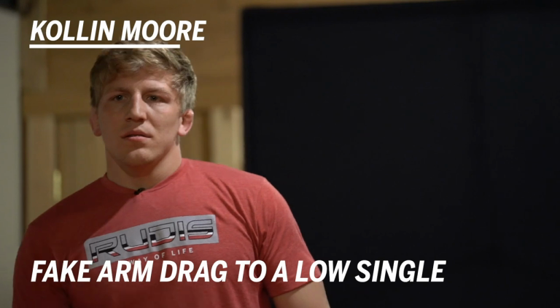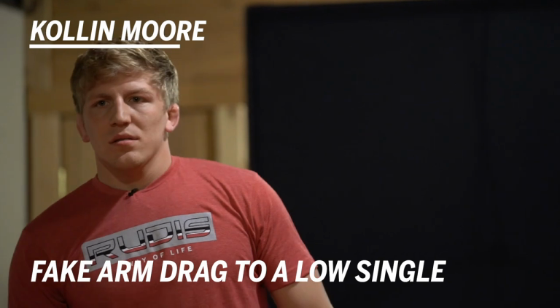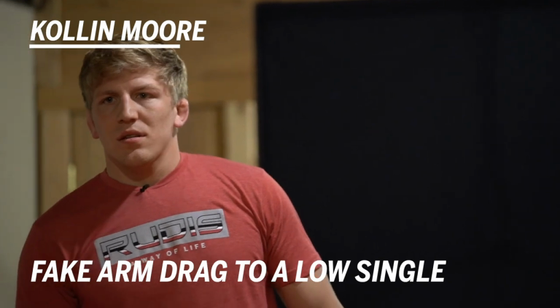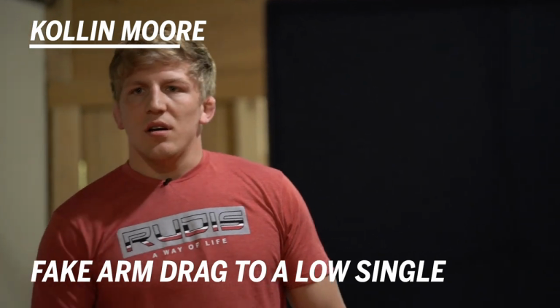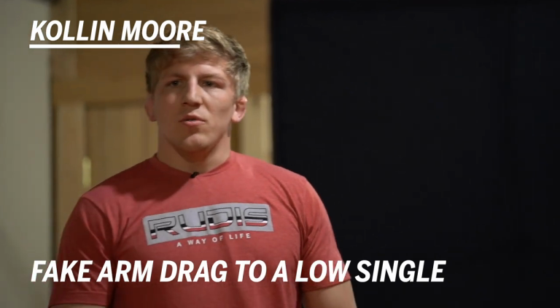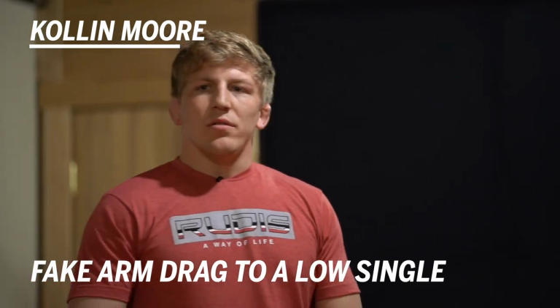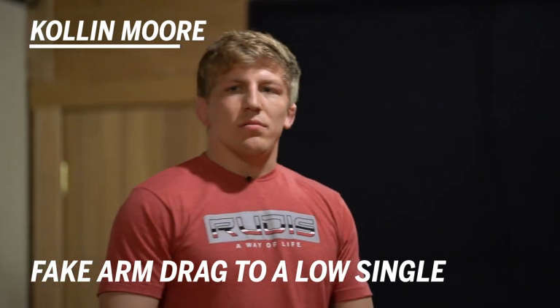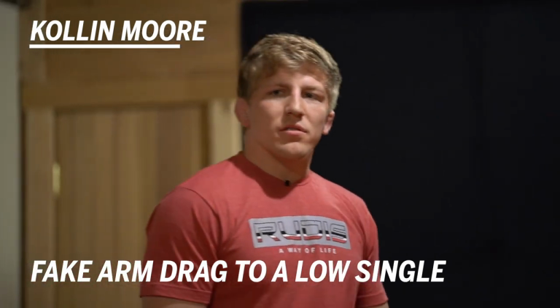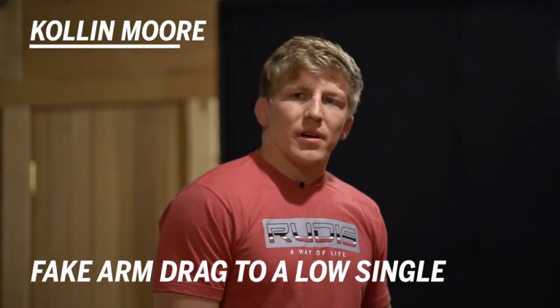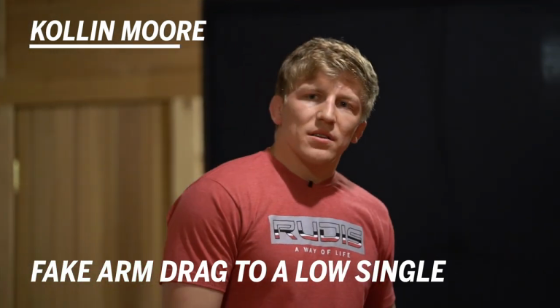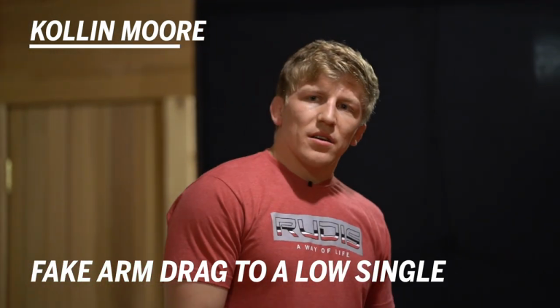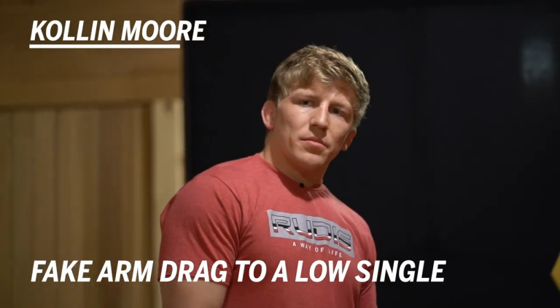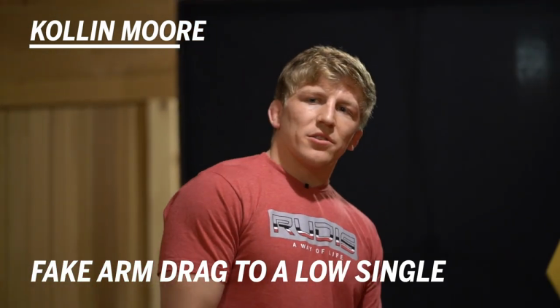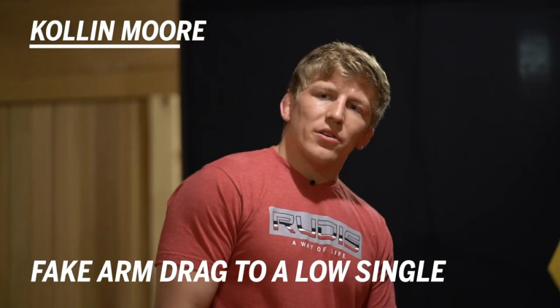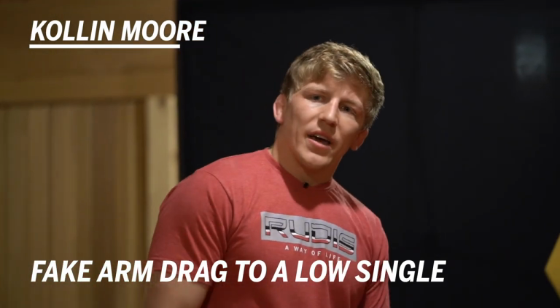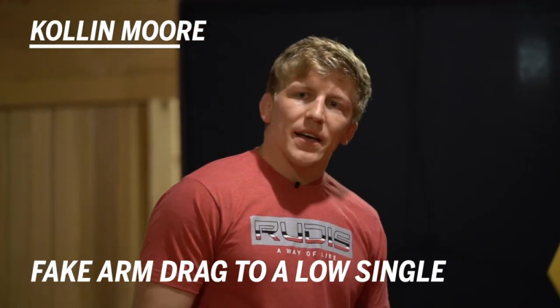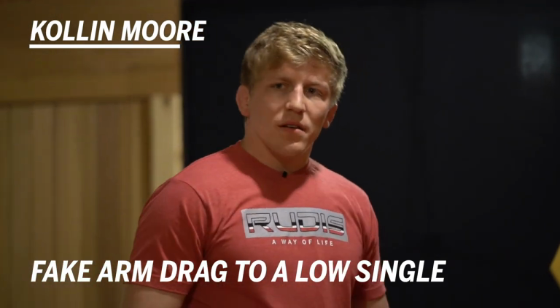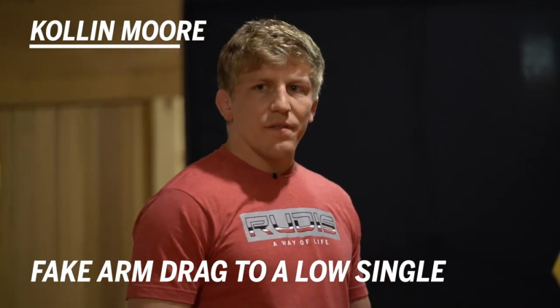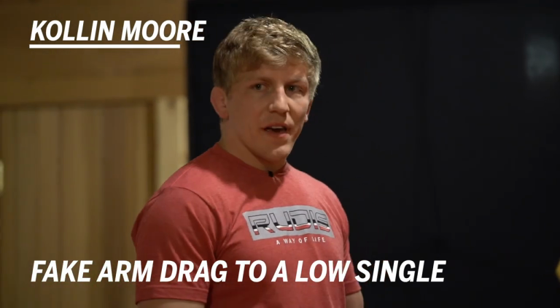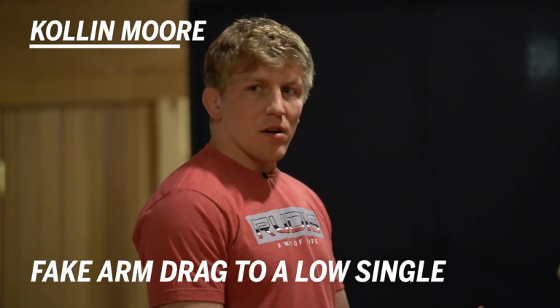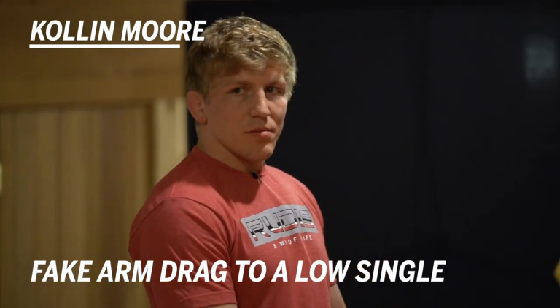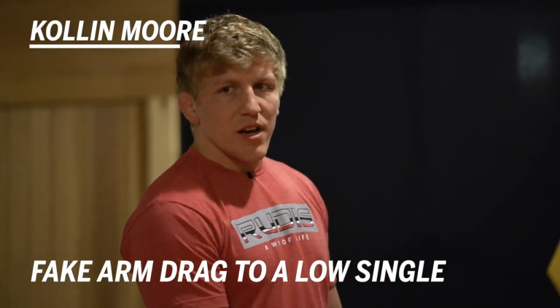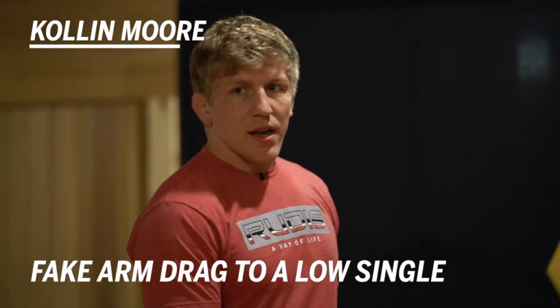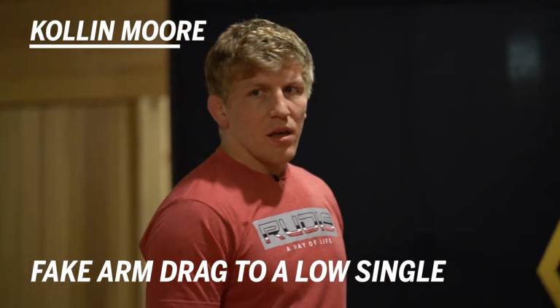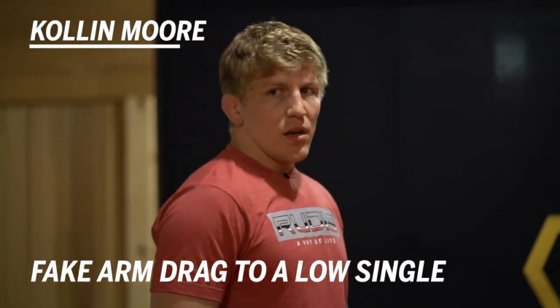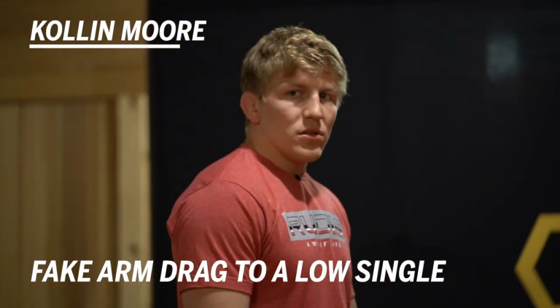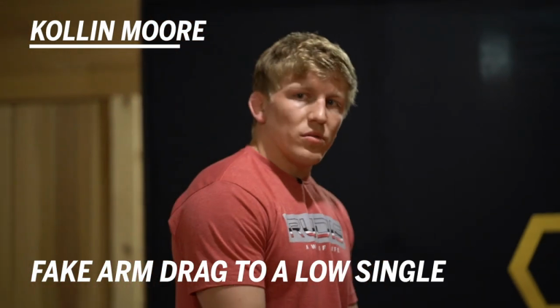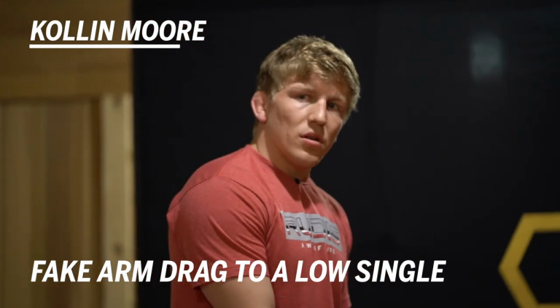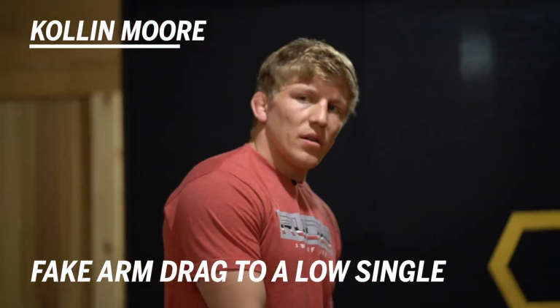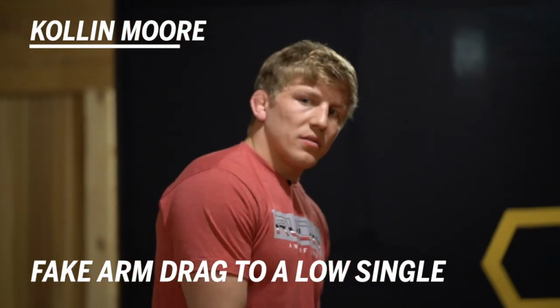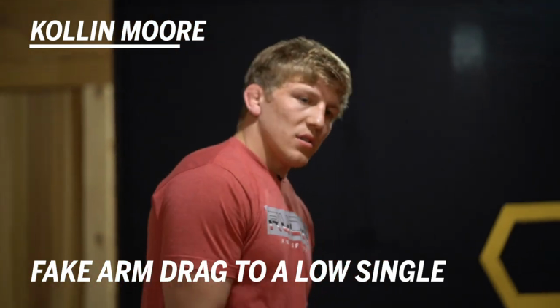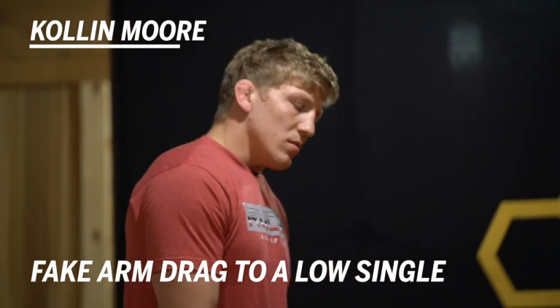Colin Moore with Rudus Wrestling. I'm going to show you guys a fake arm drag to a low level single.